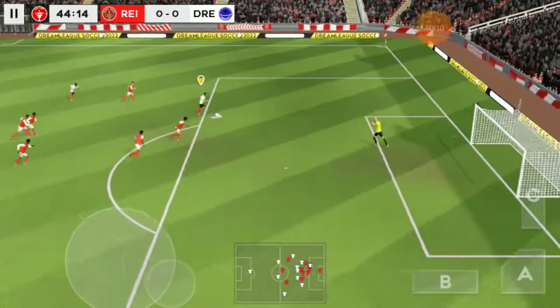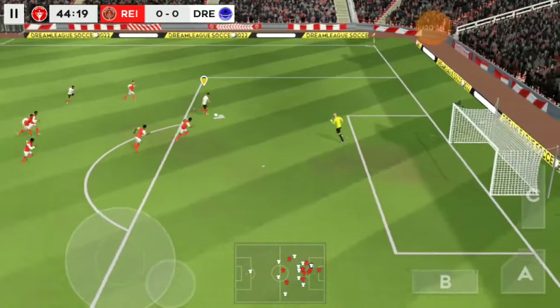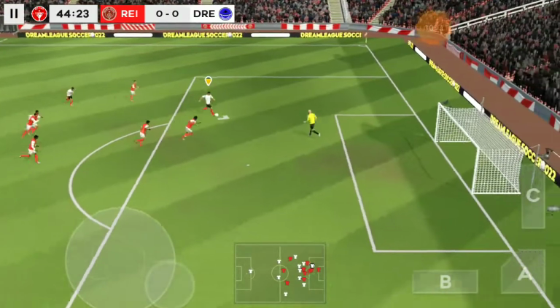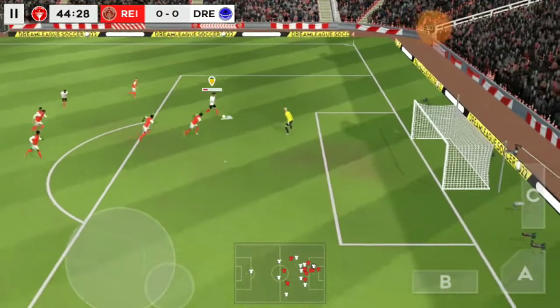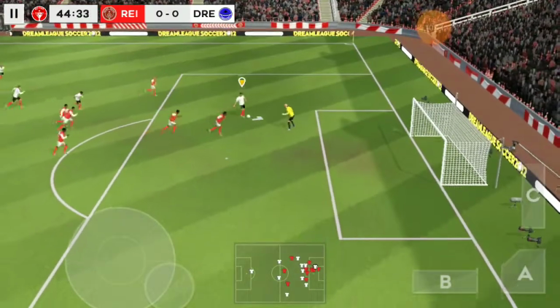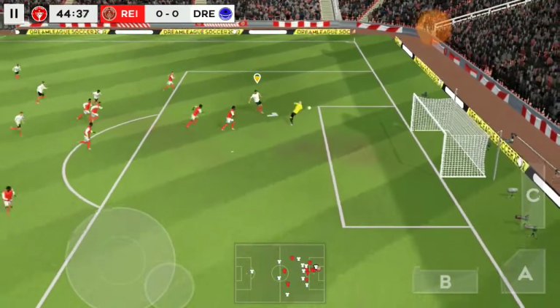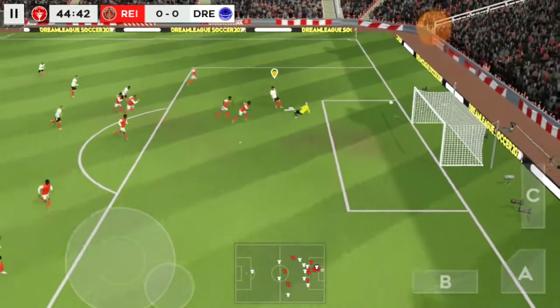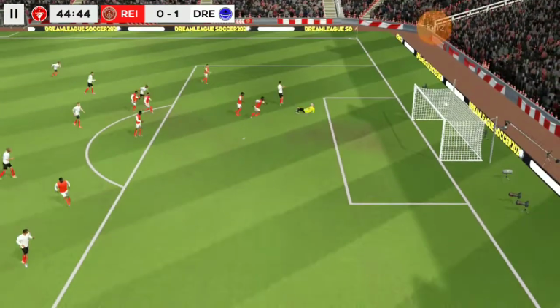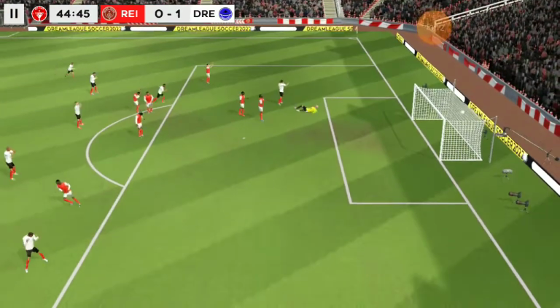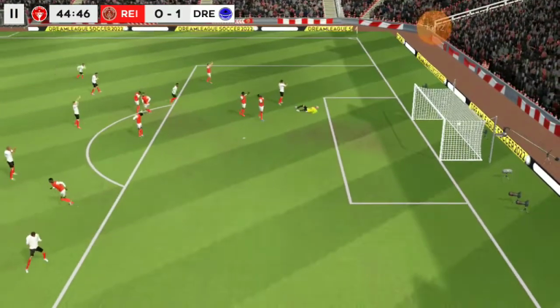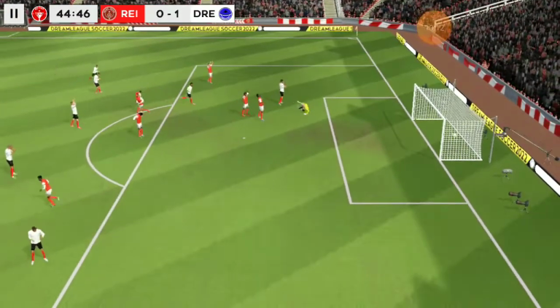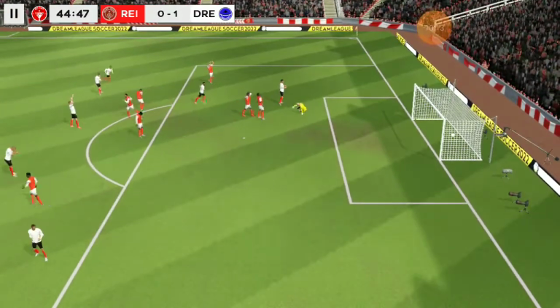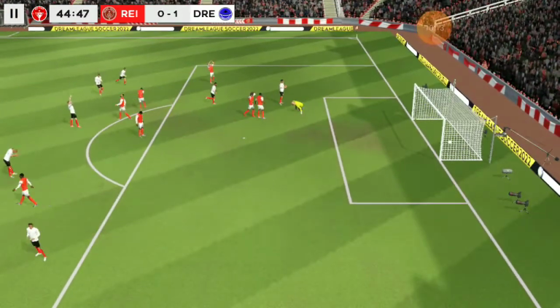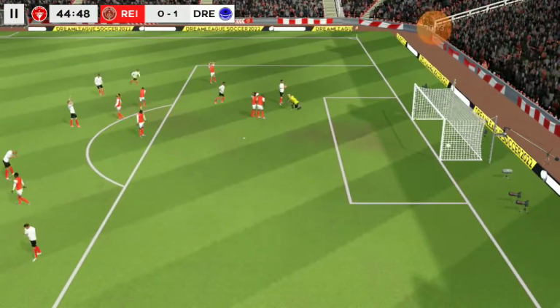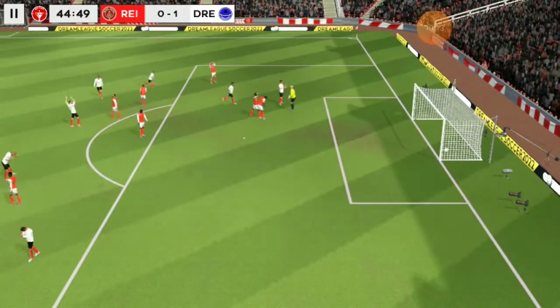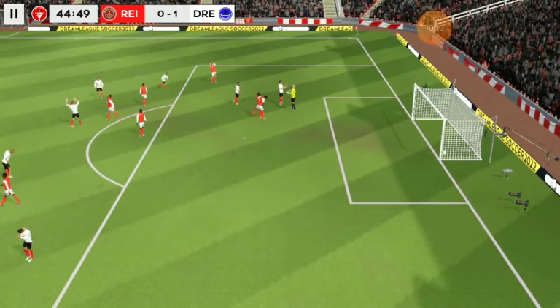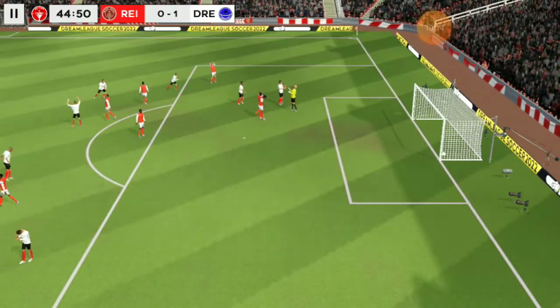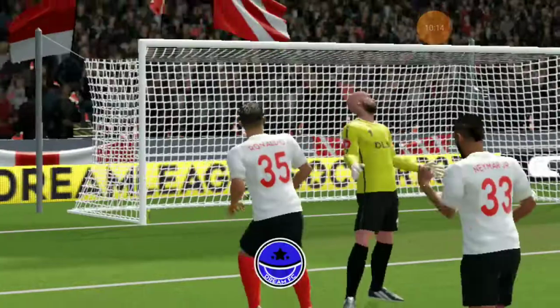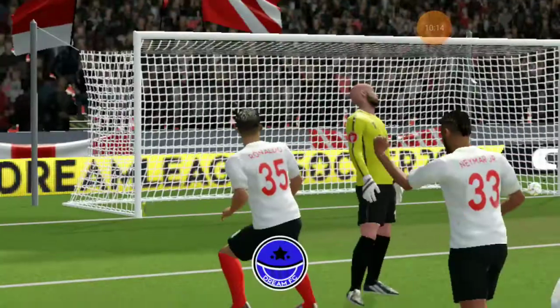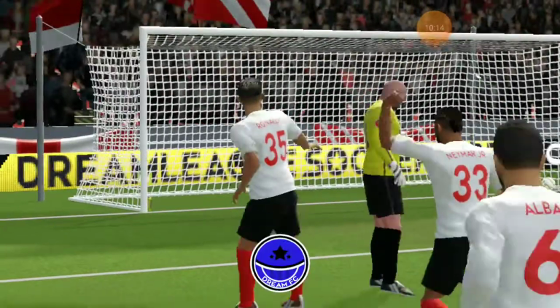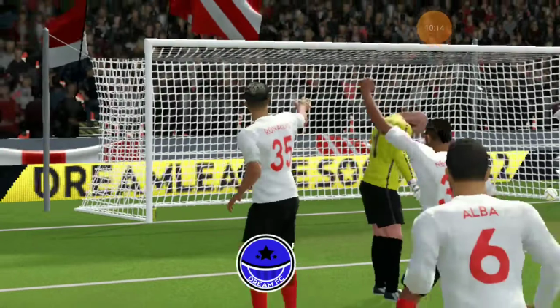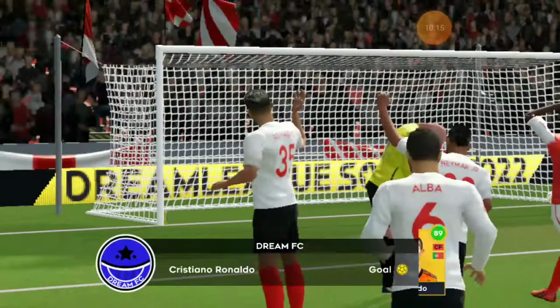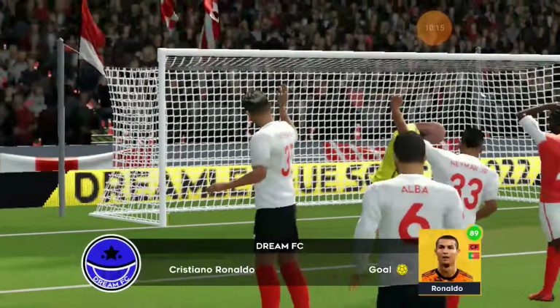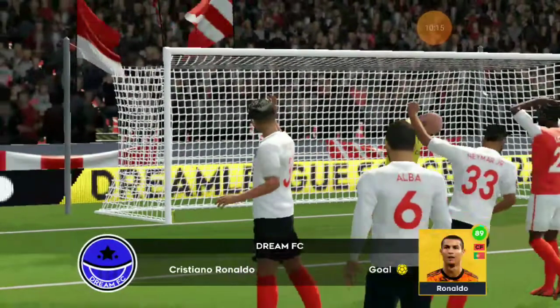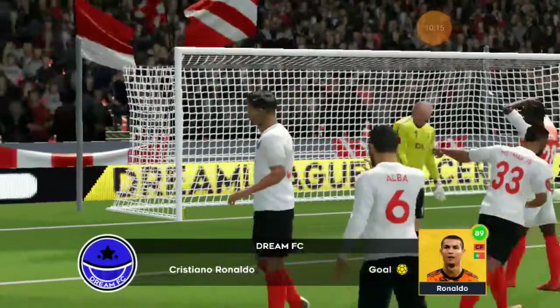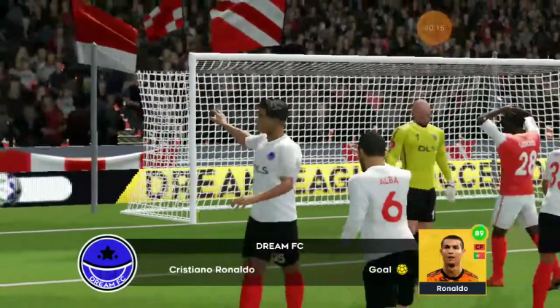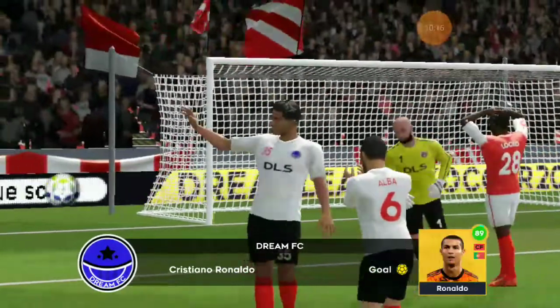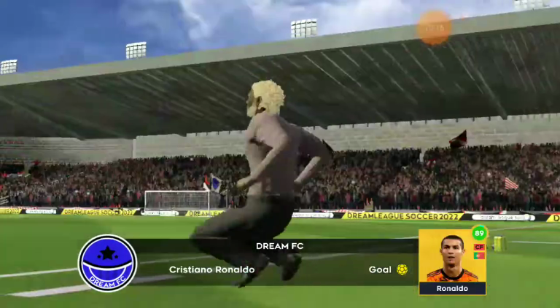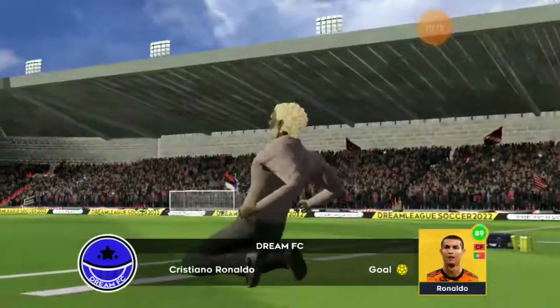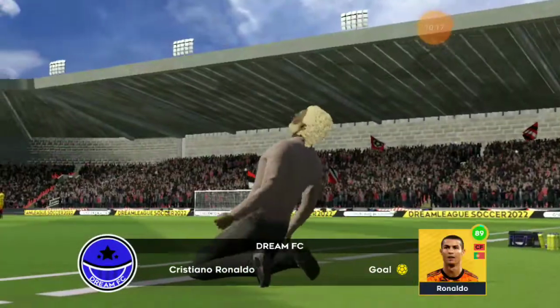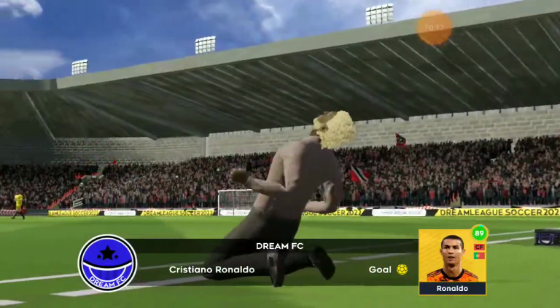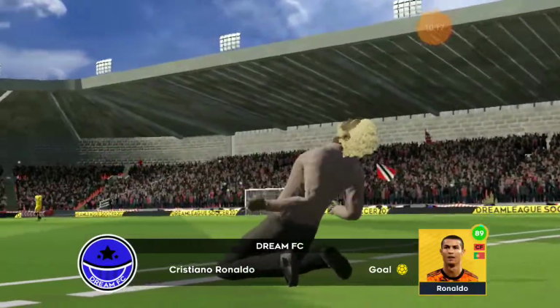Oh, it's a clear chance — it's a goal! Just what they needed, a great goal.